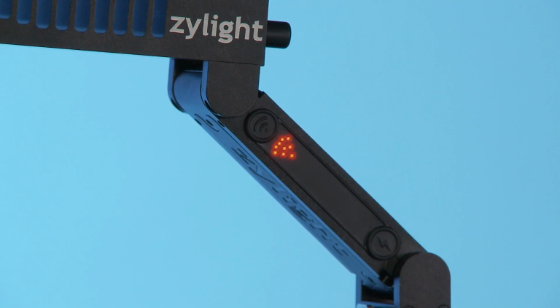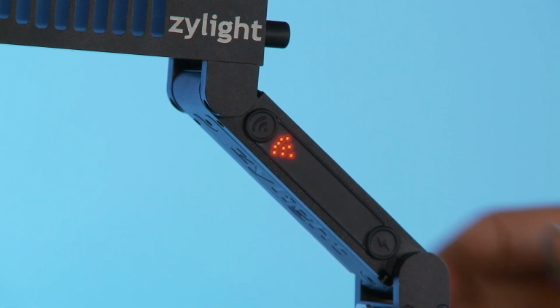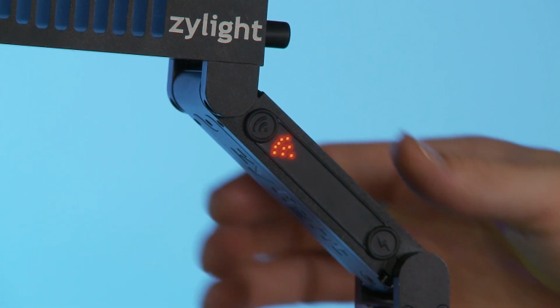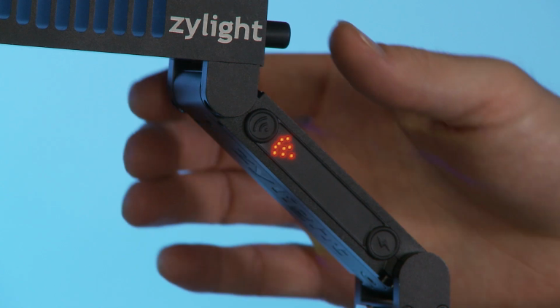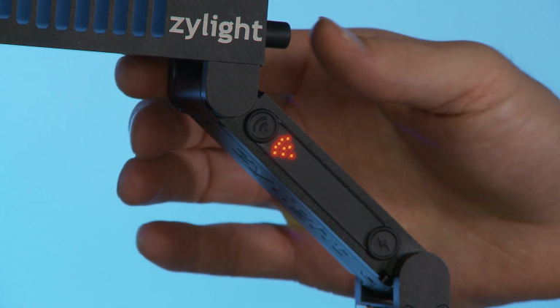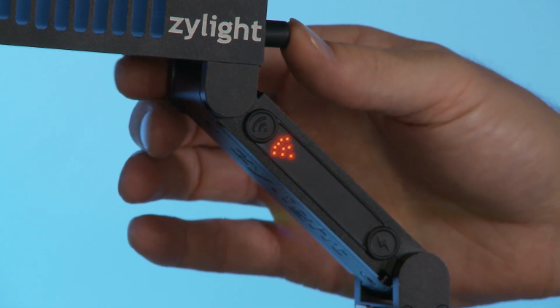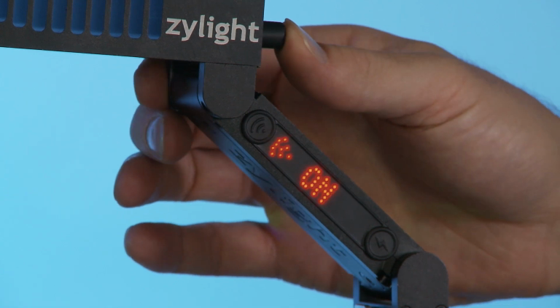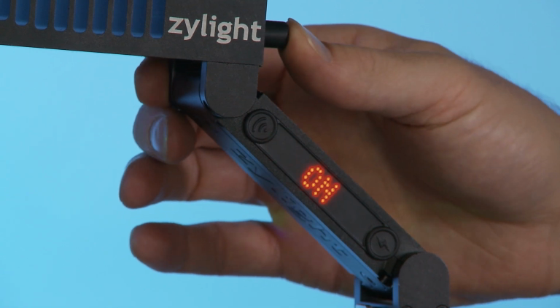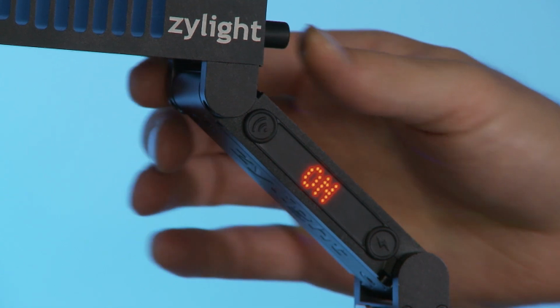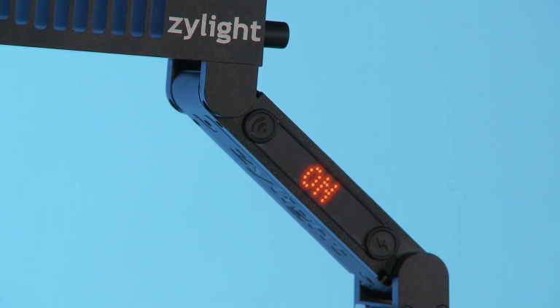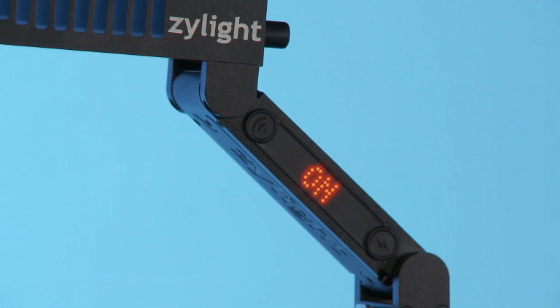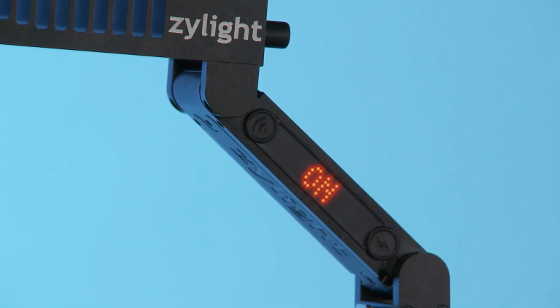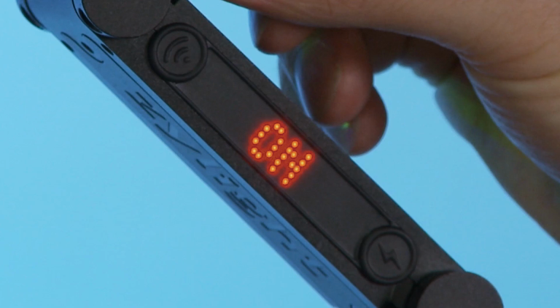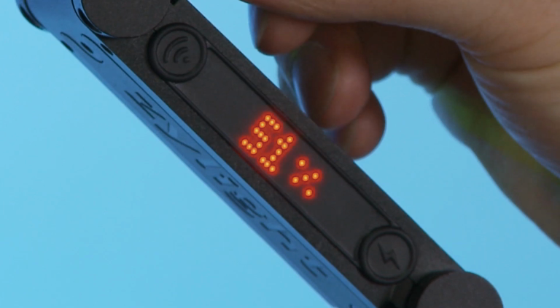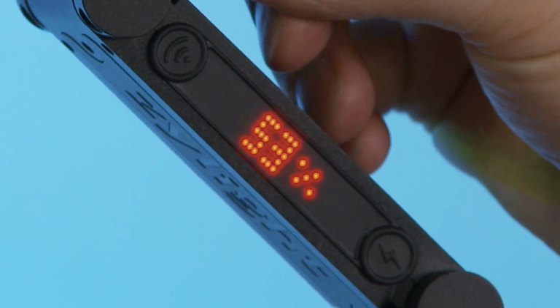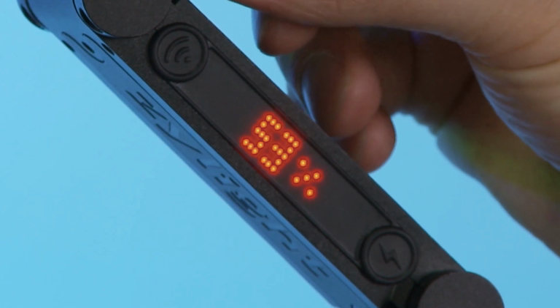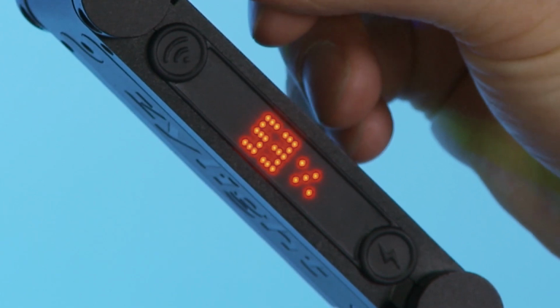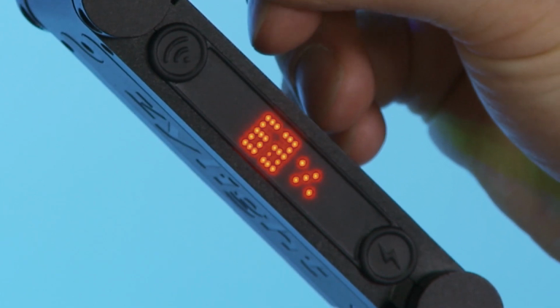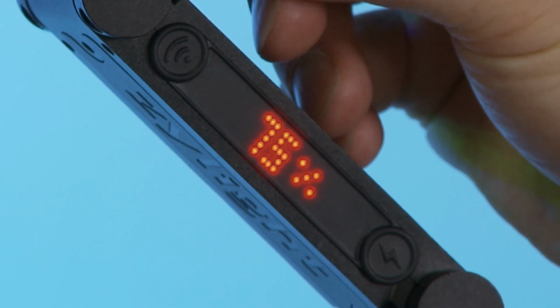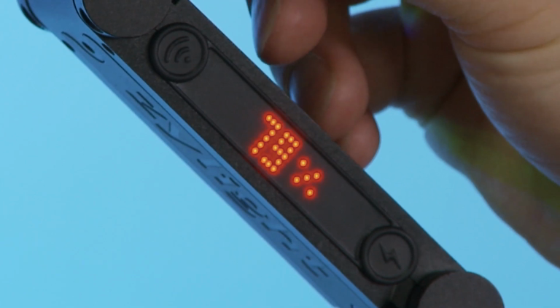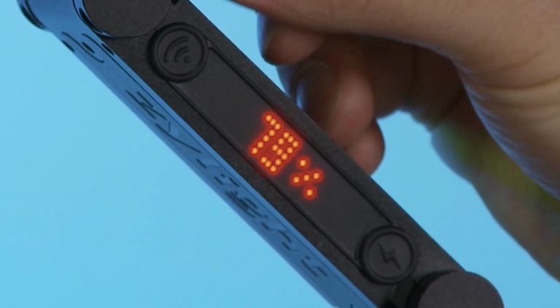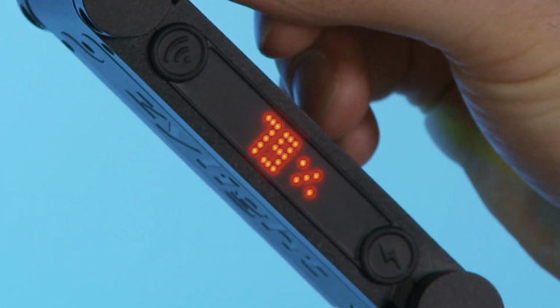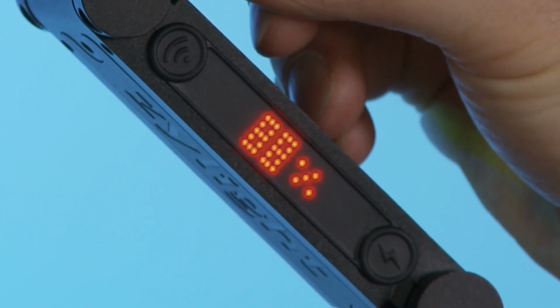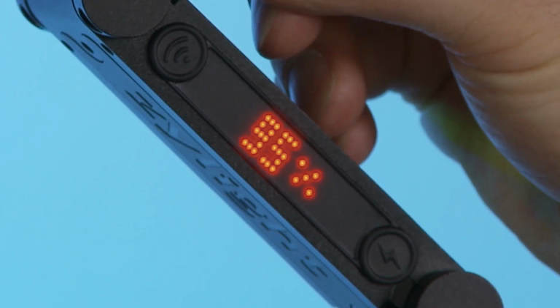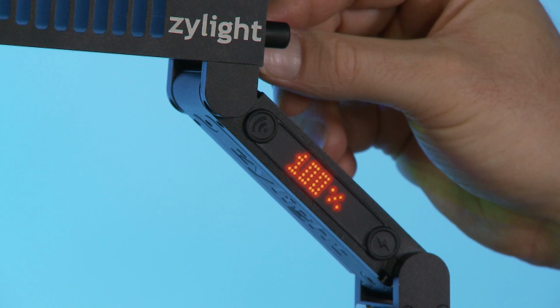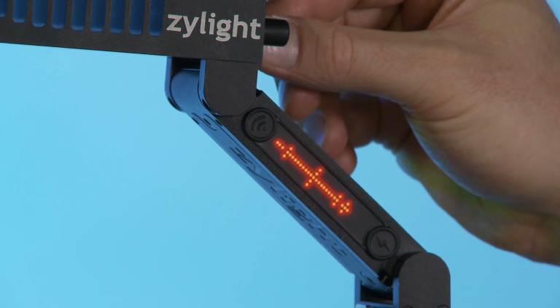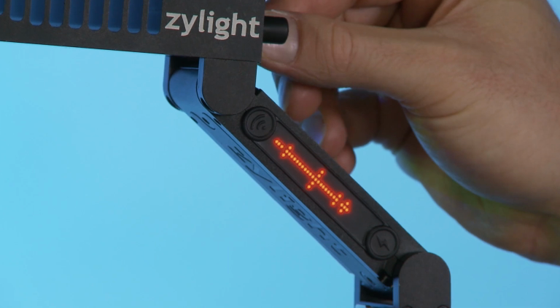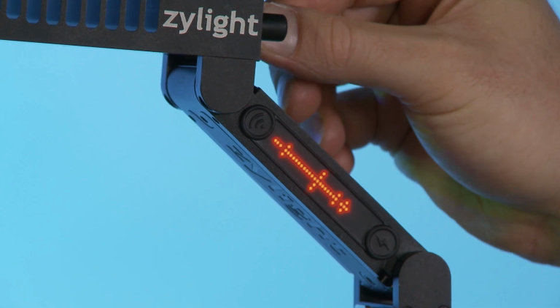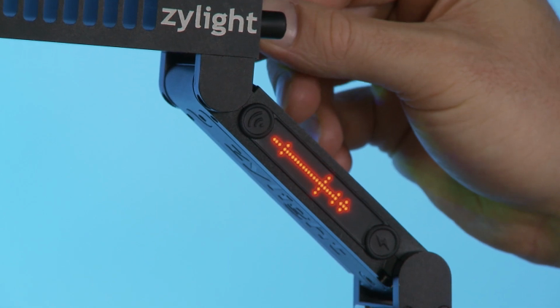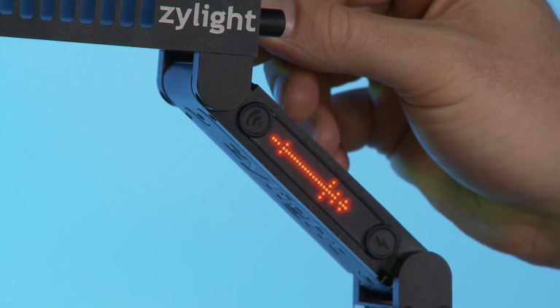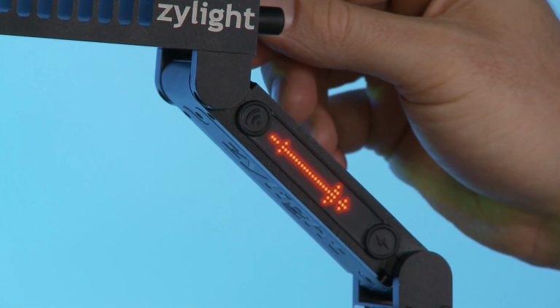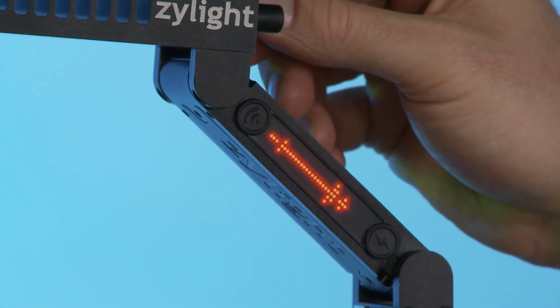The easy-to-read sidearm display gives you quick reference to information such as intensity, color temperature, Xylite wireless activation, and presets.